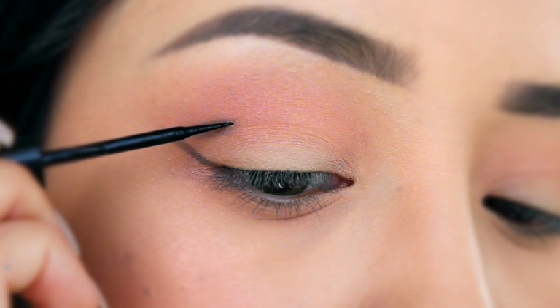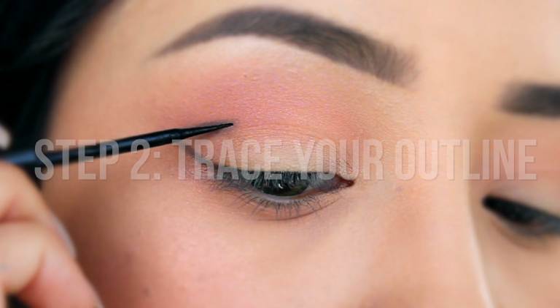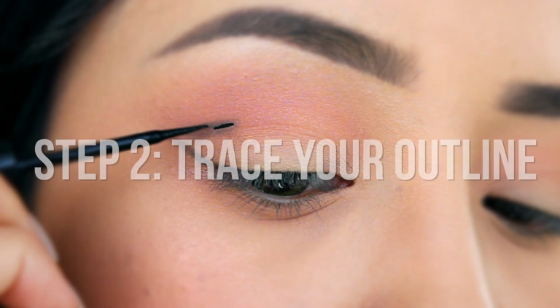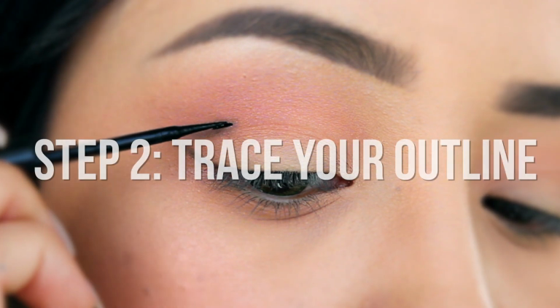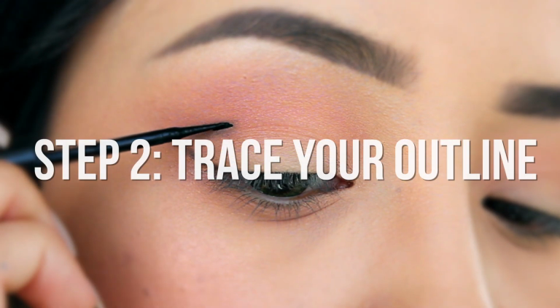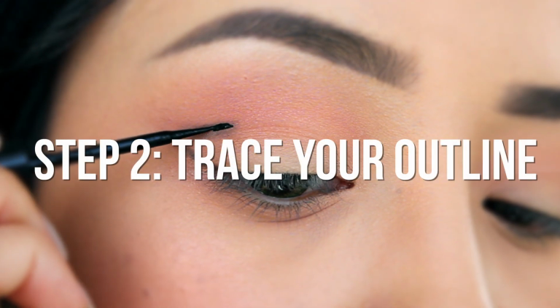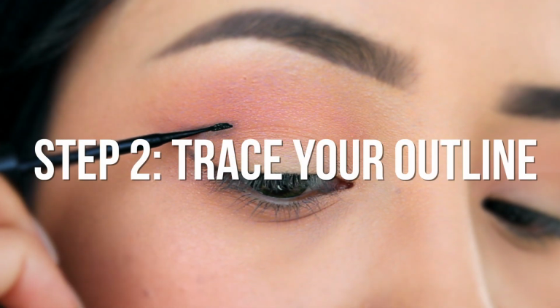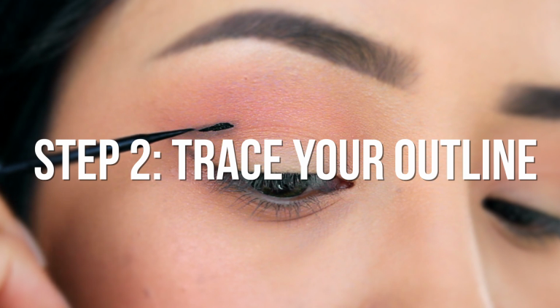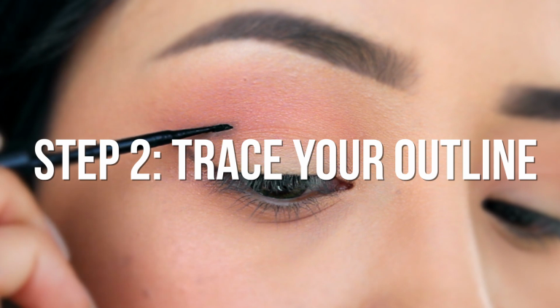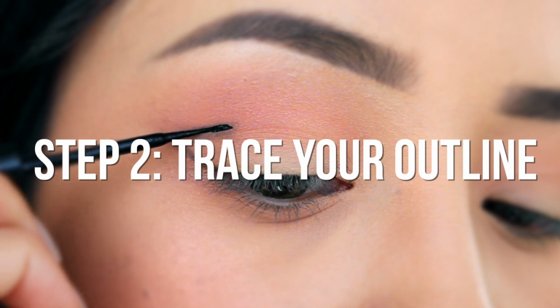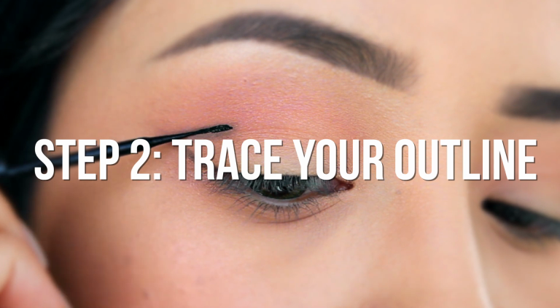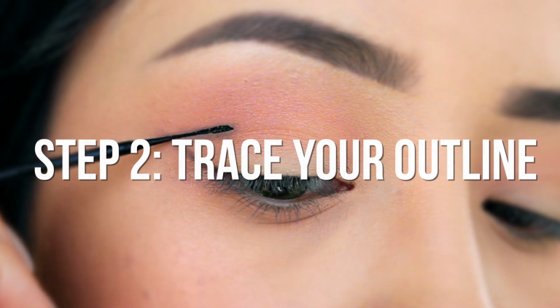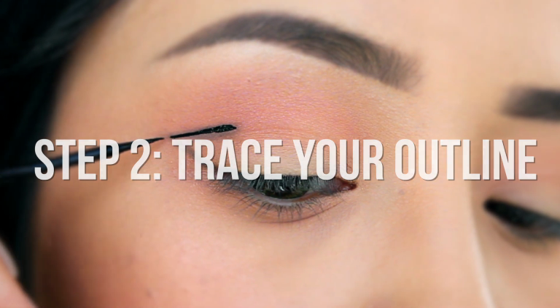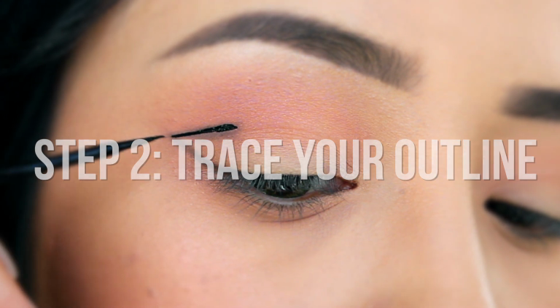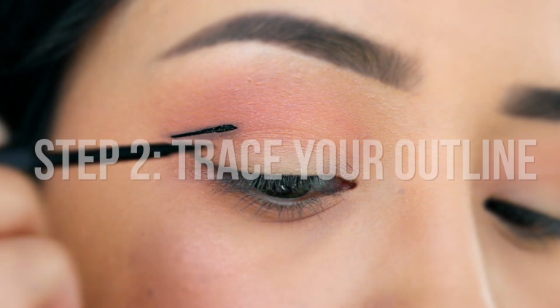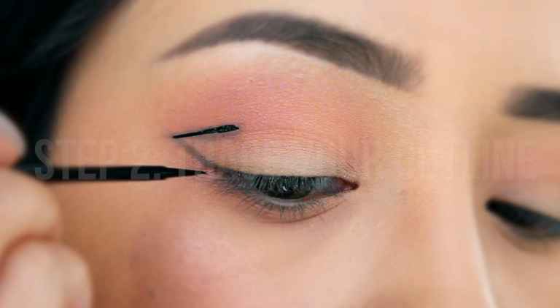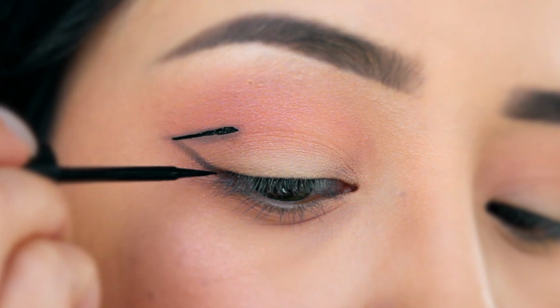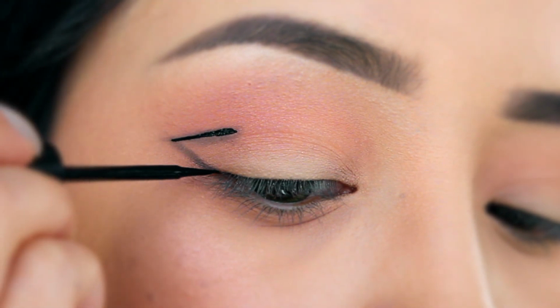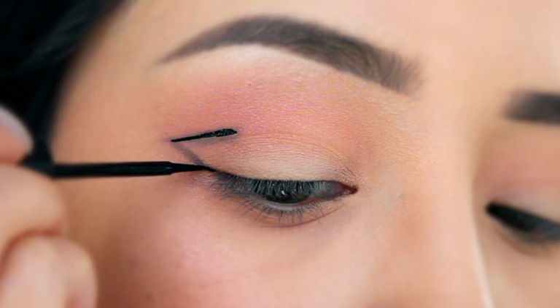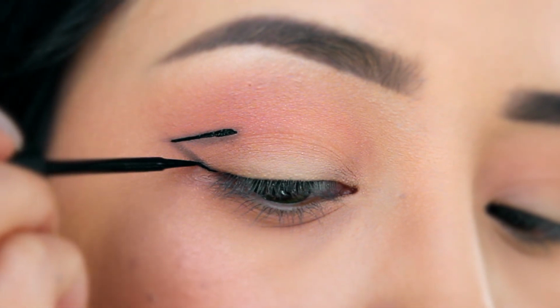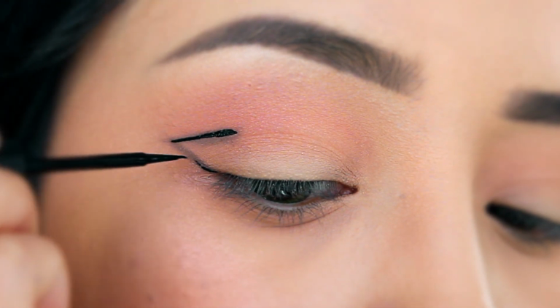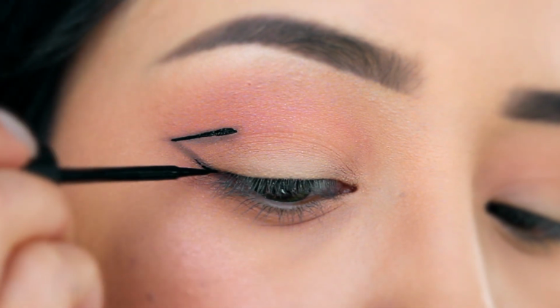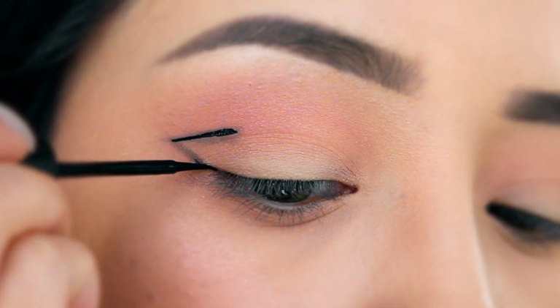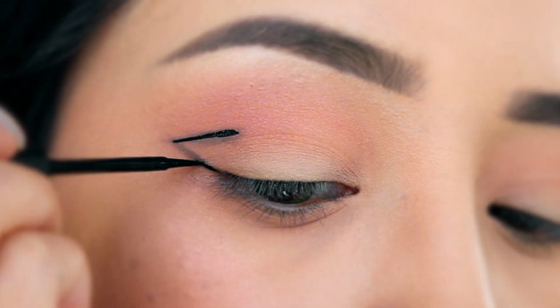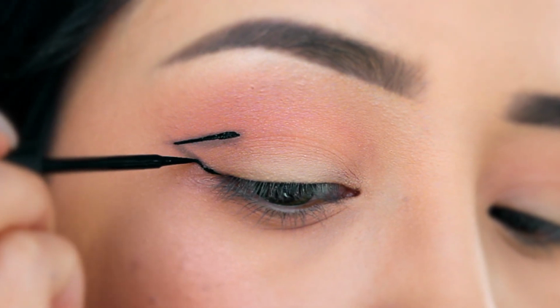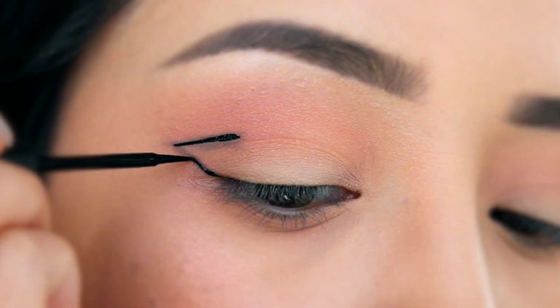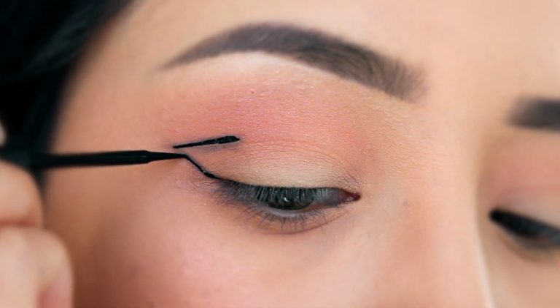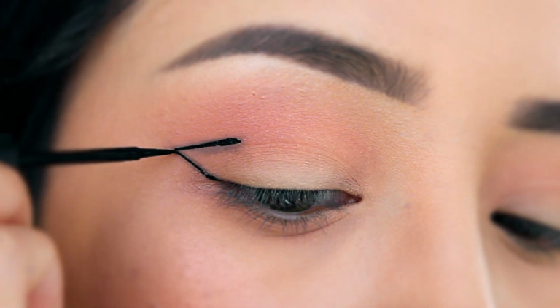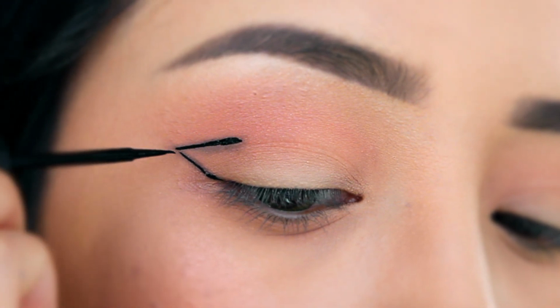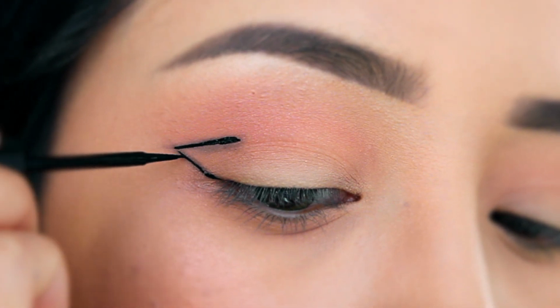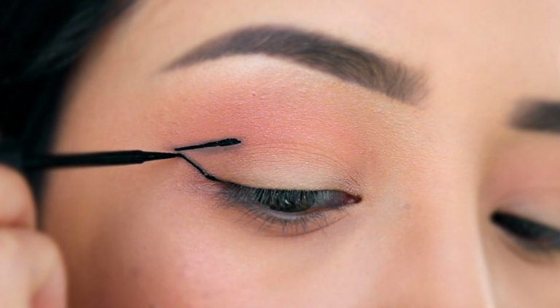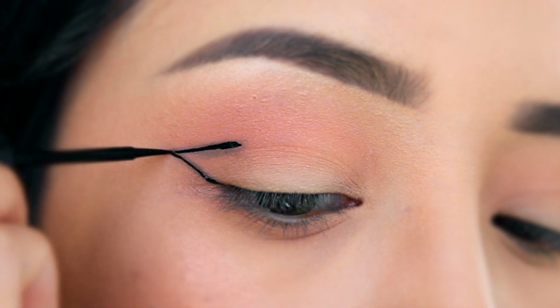Next, take your favorite liquid eyeliner and trace over your outline. It doesn't have to be perfect since you'll be filling it in in the last step.